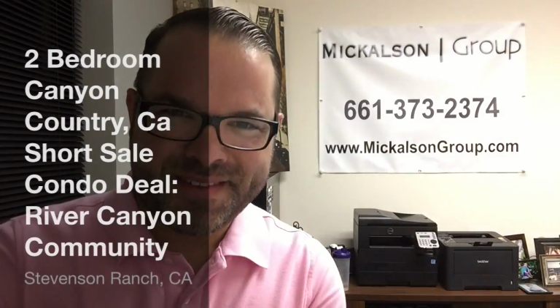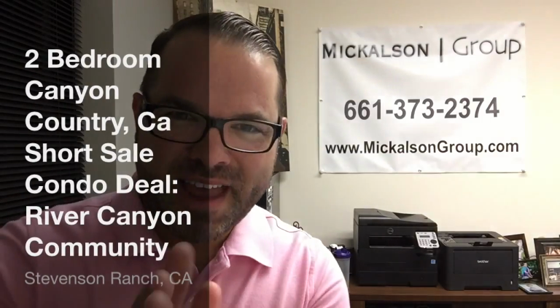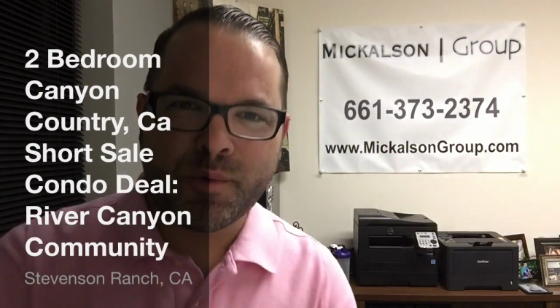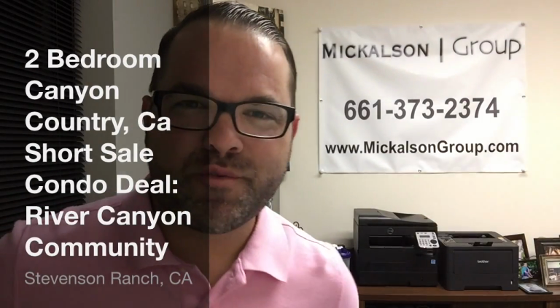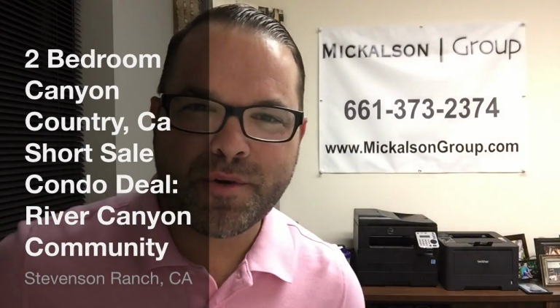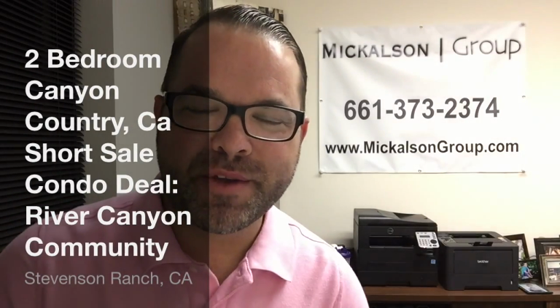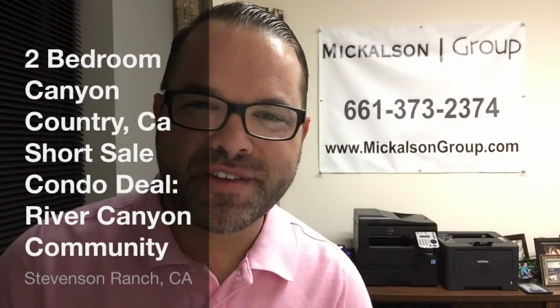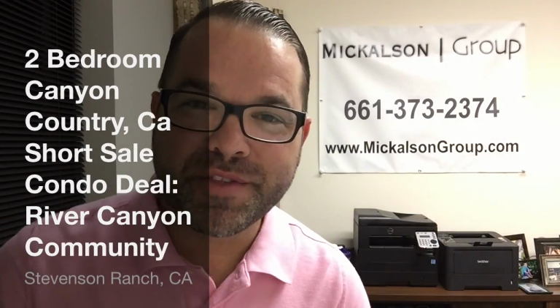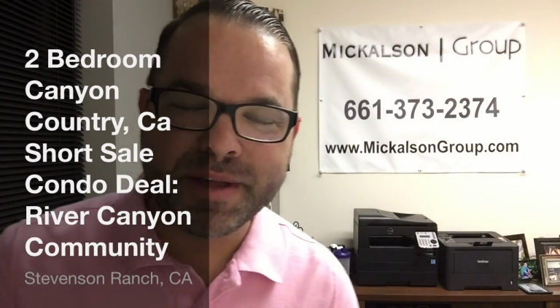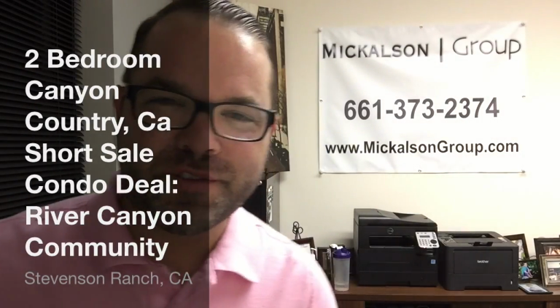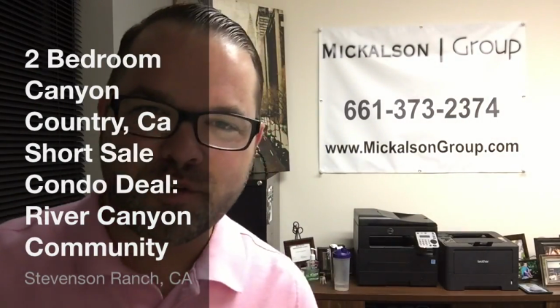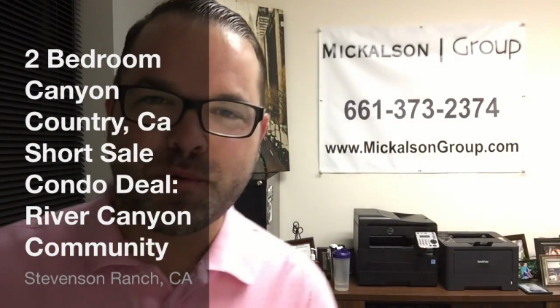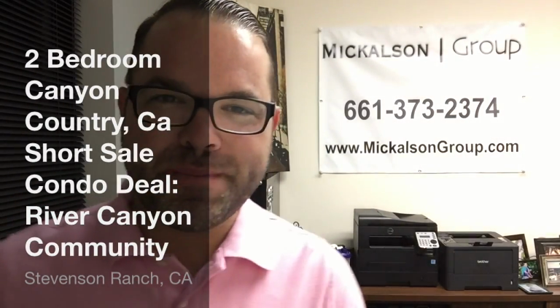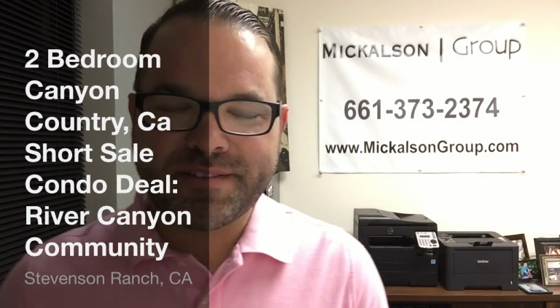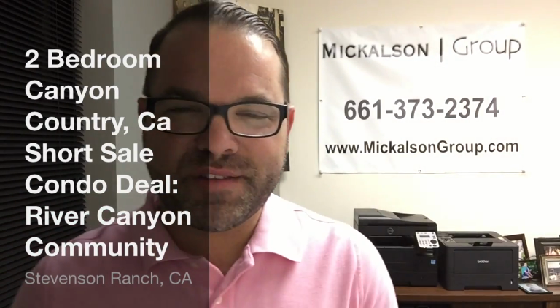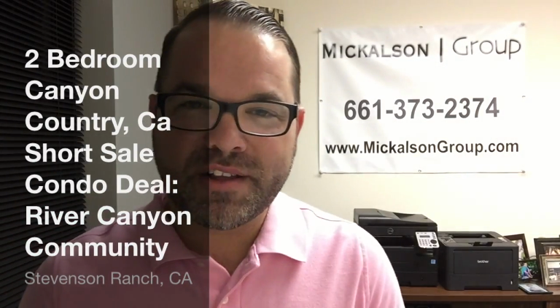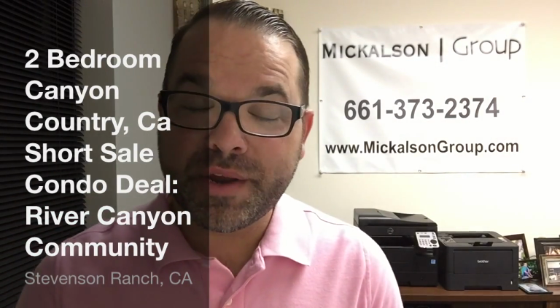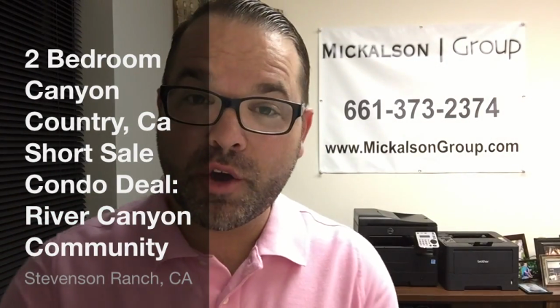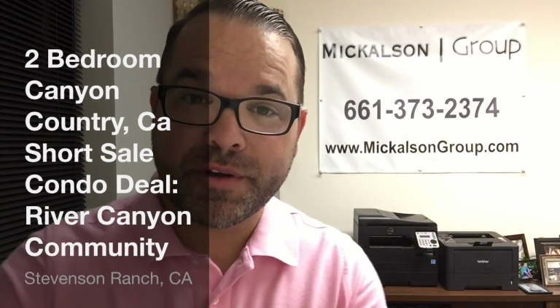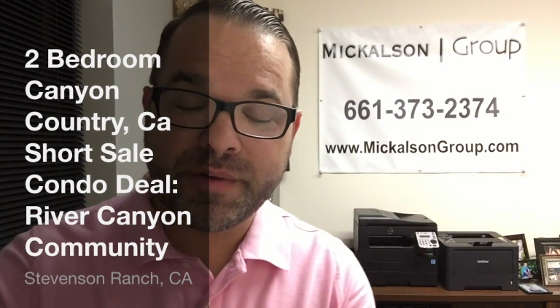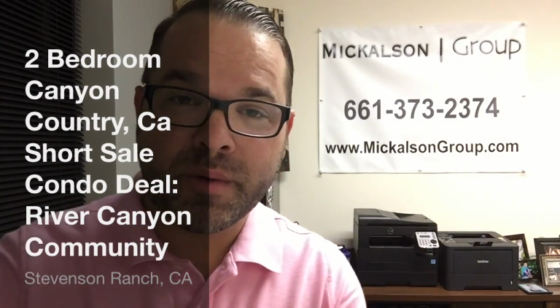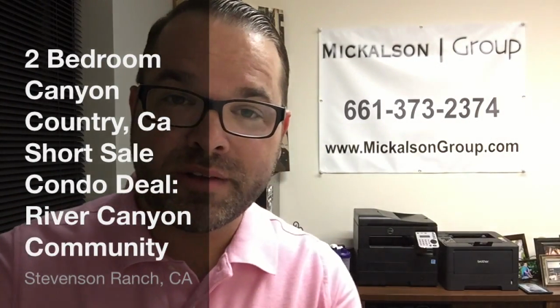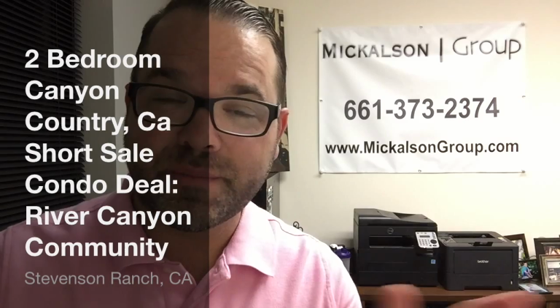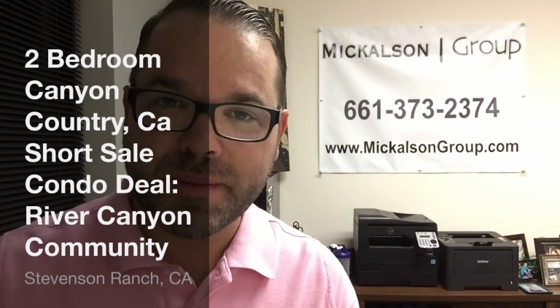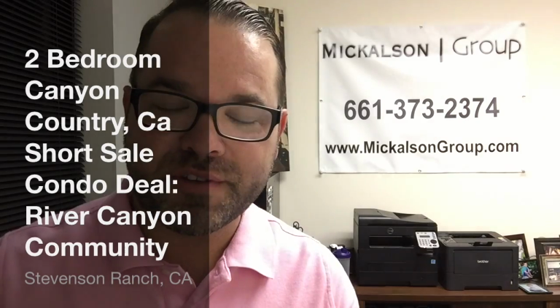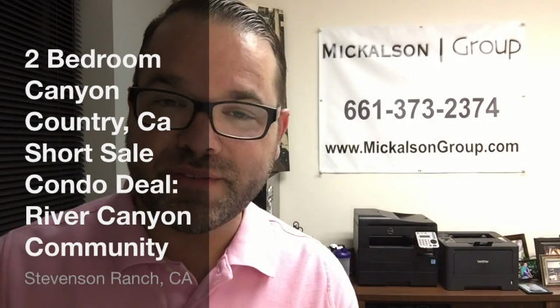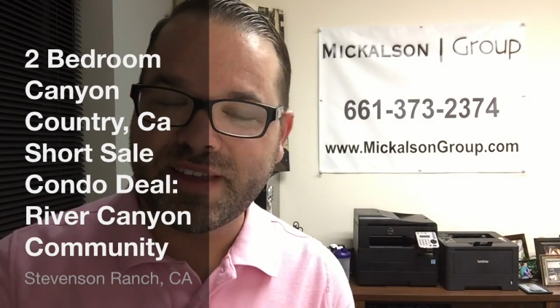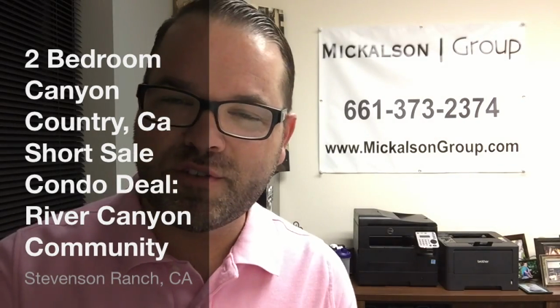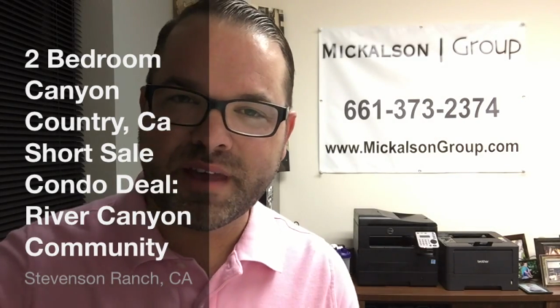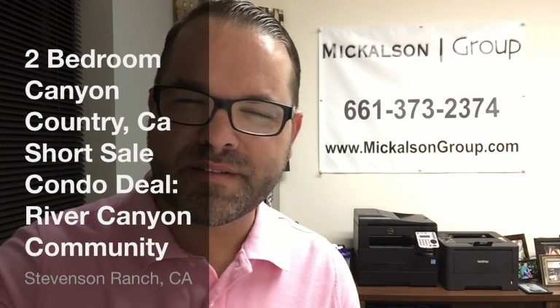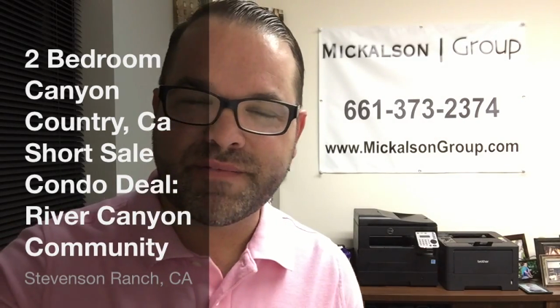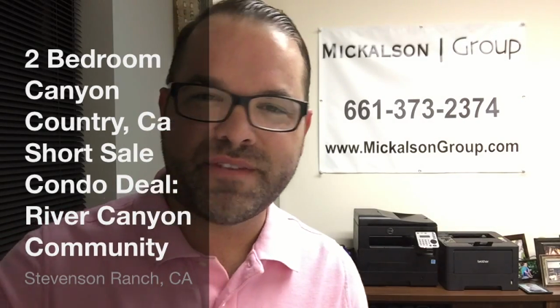Hey everyone, it's Robert Mickelson with the Mickelson Group at RE-MAX of Santa Clarita. I hope you're doing well. September 17, 2015.